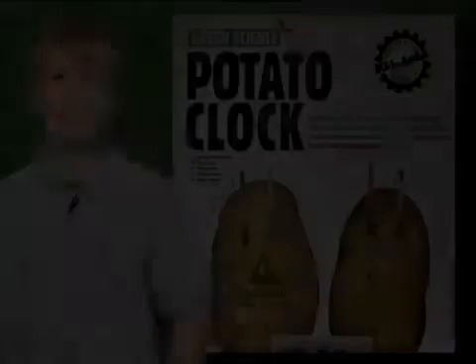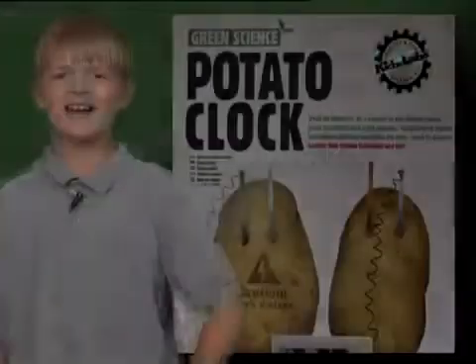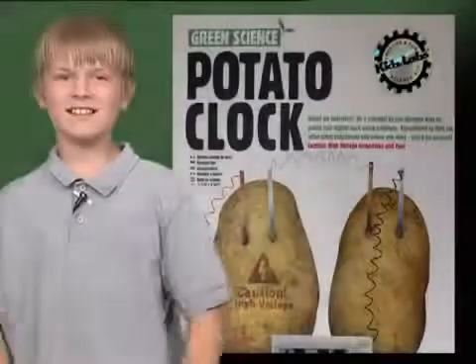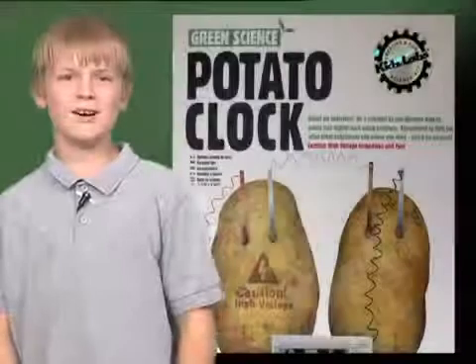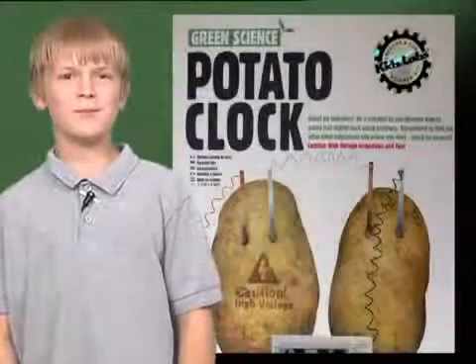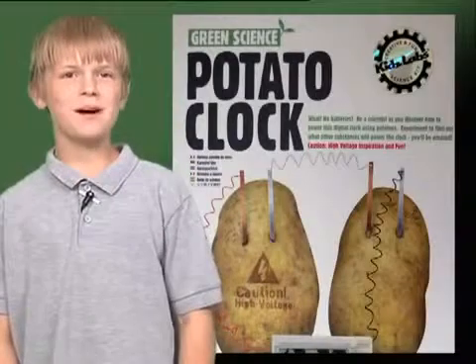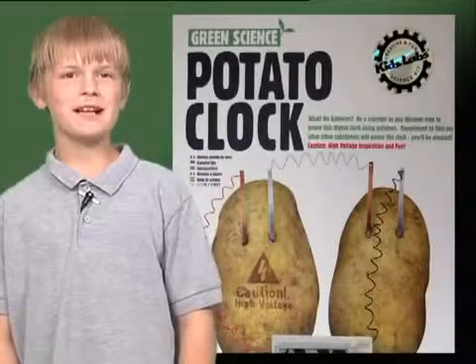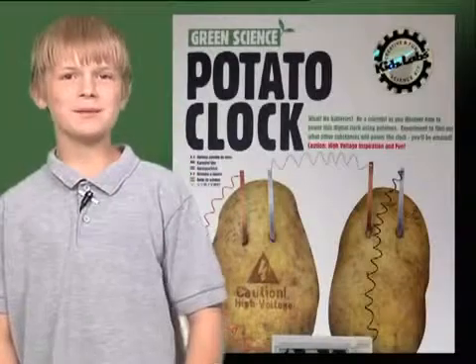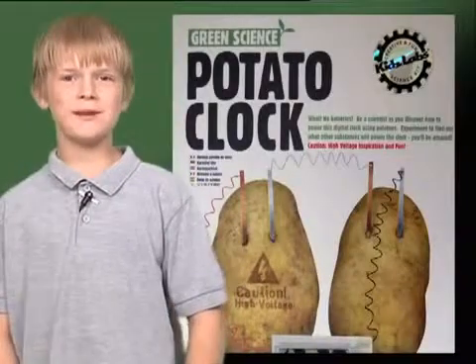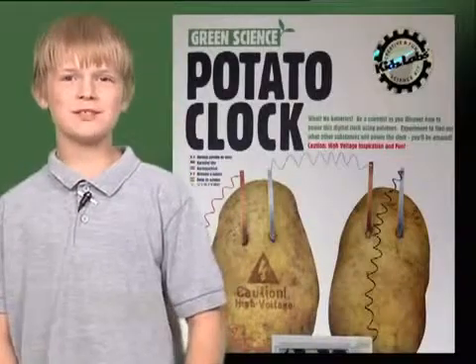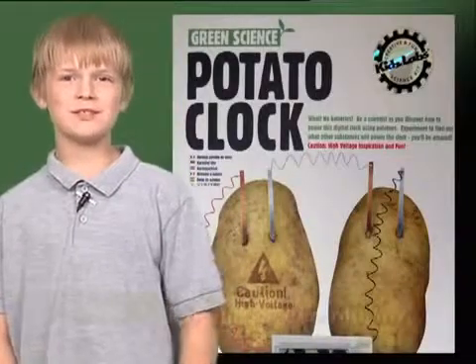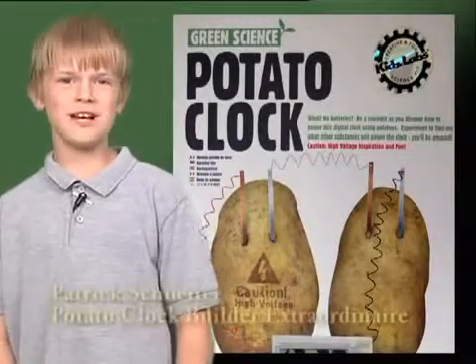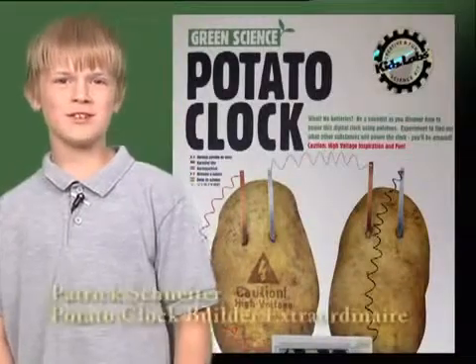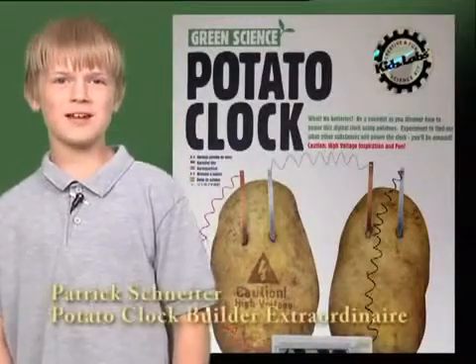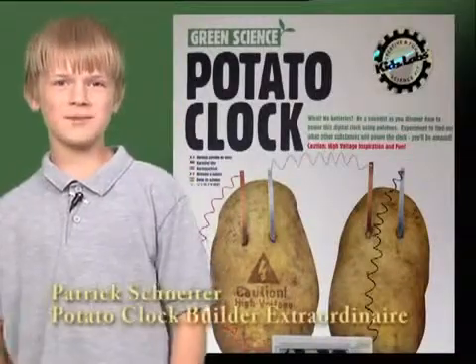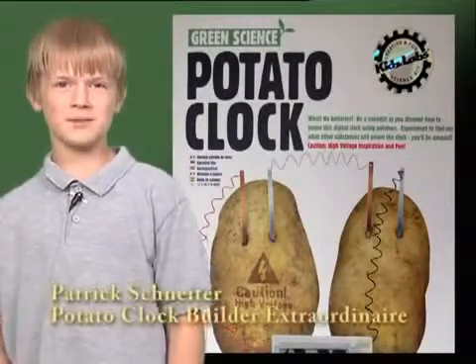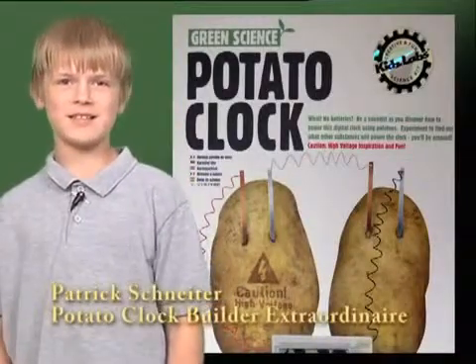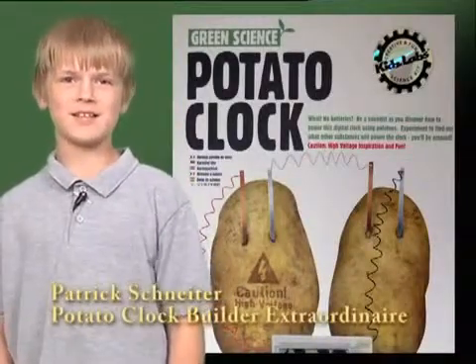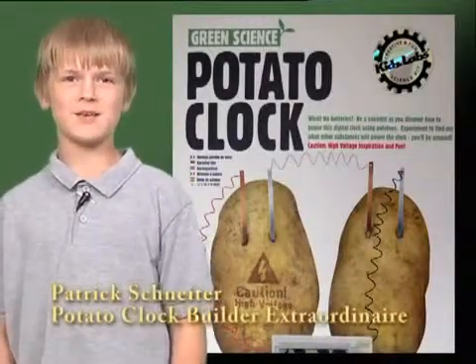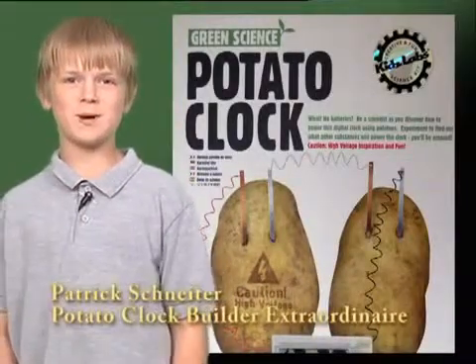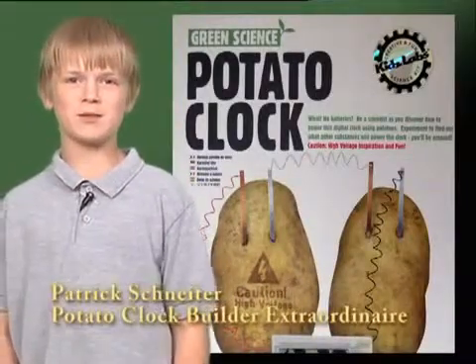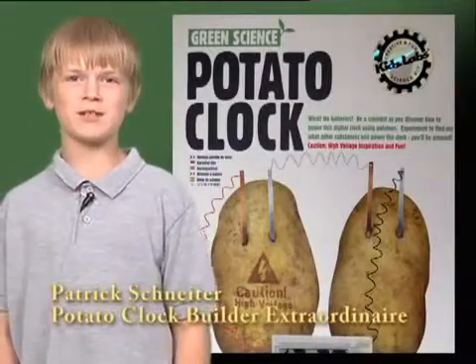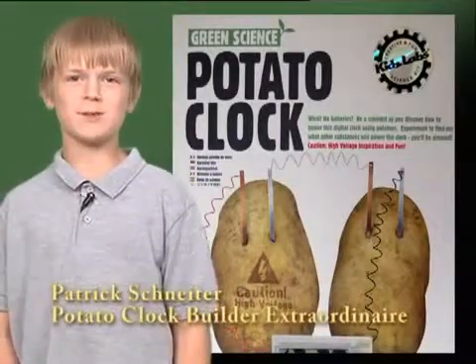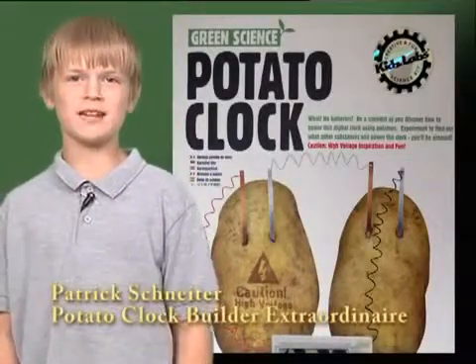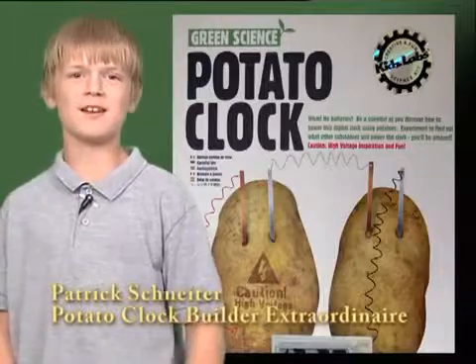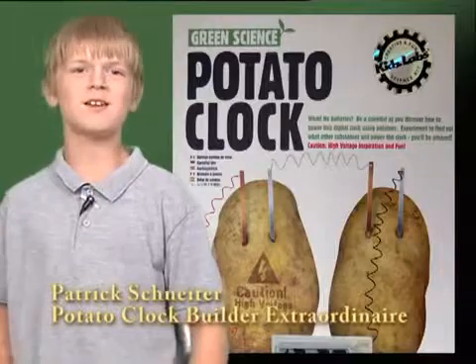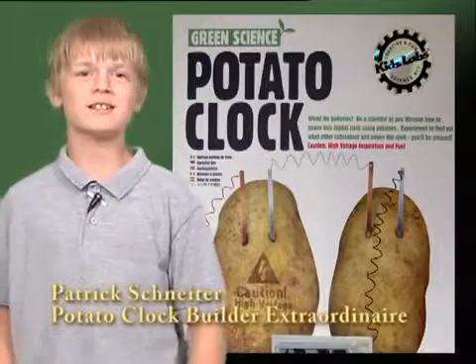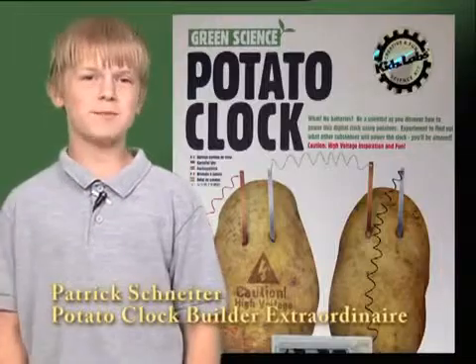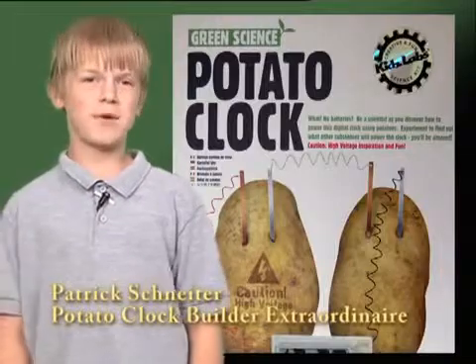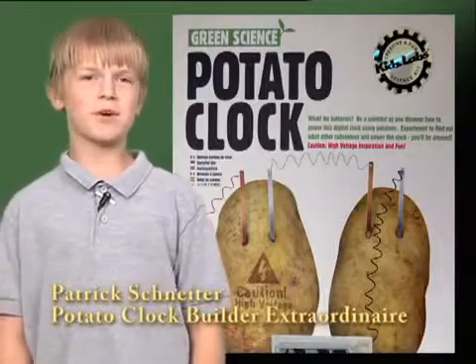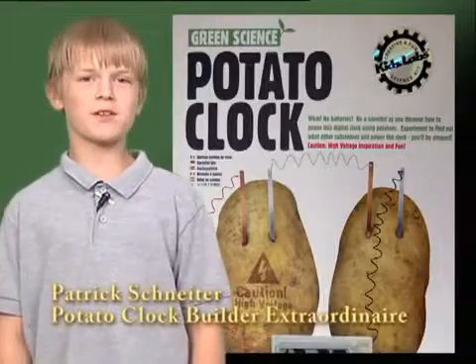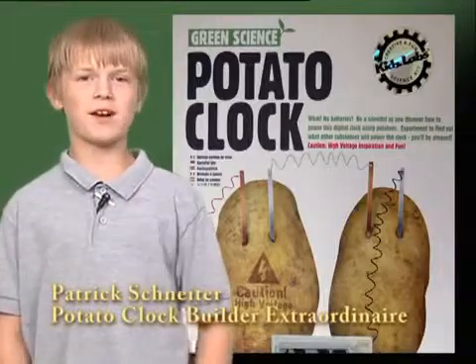Hello! My name is Patrick Schneider and I'm going to be telling you about using a potato to power a clock.